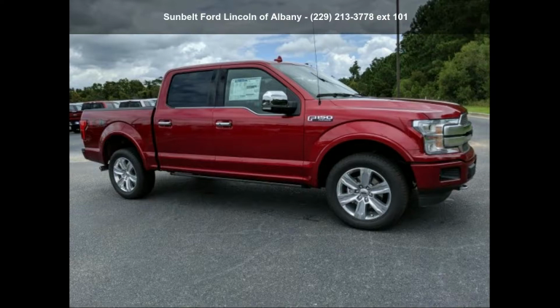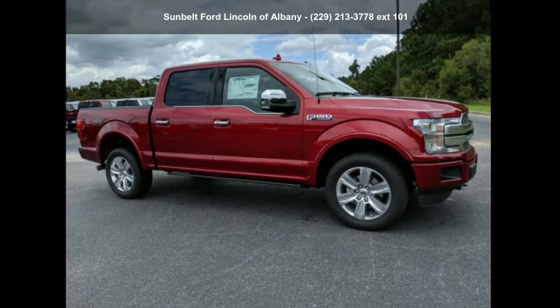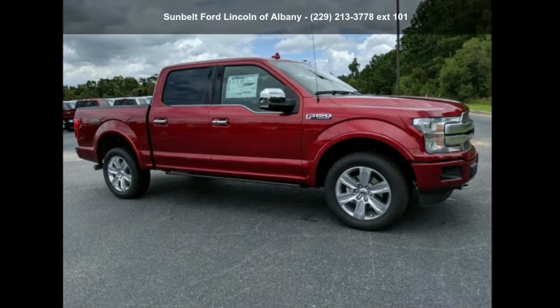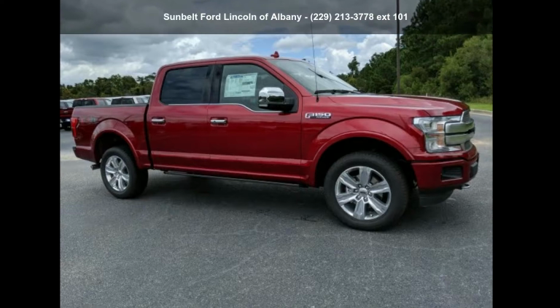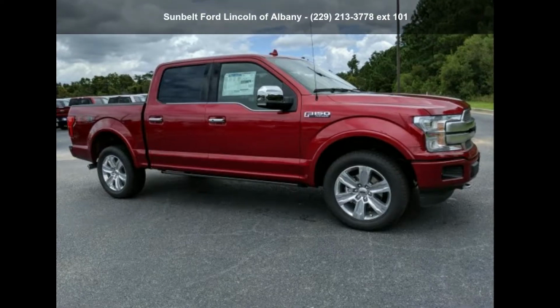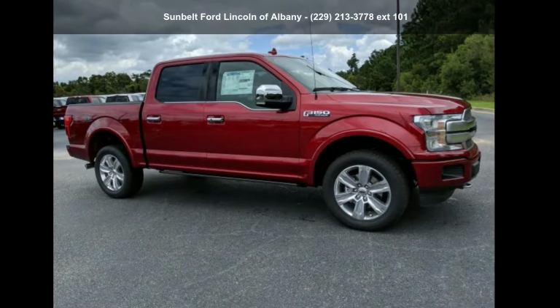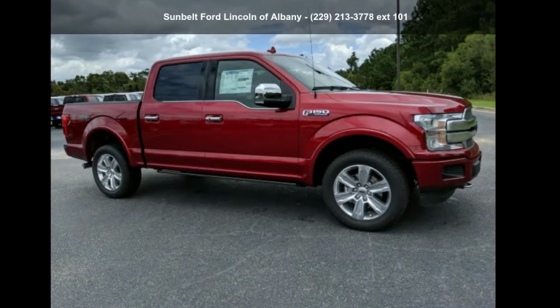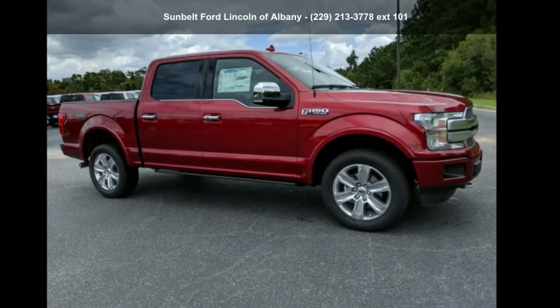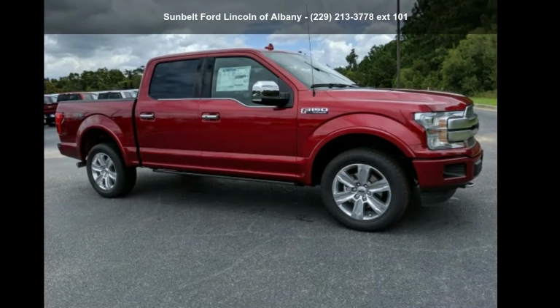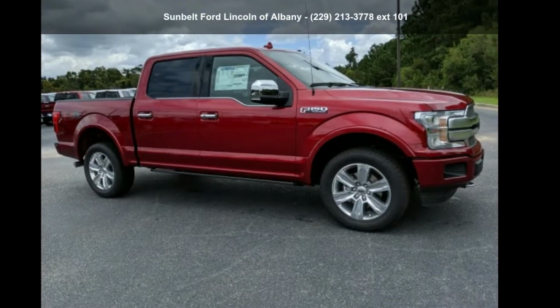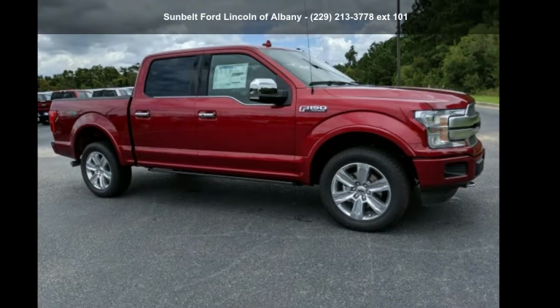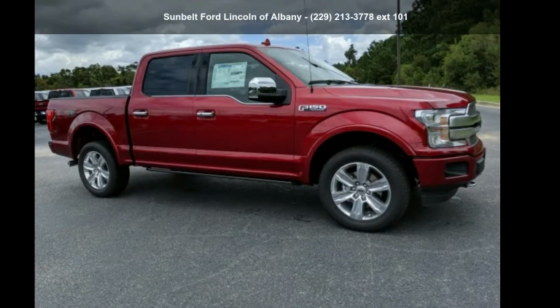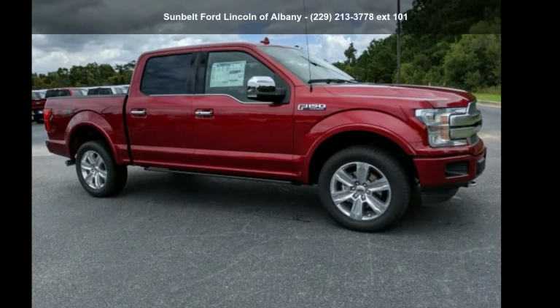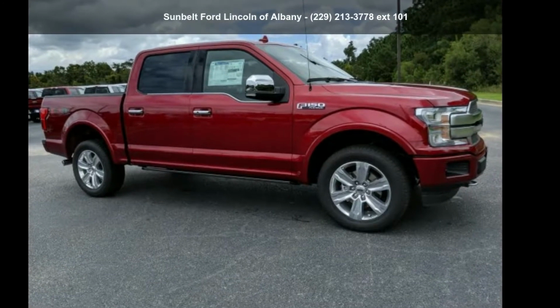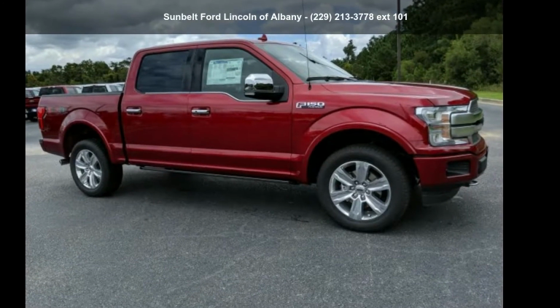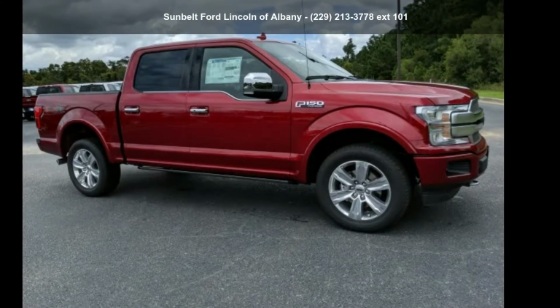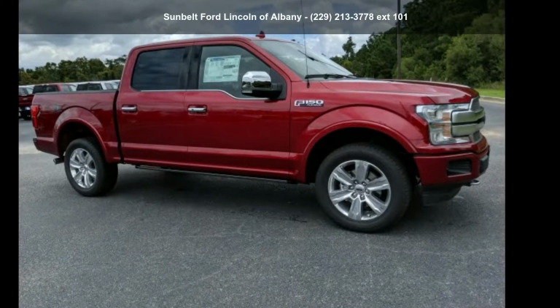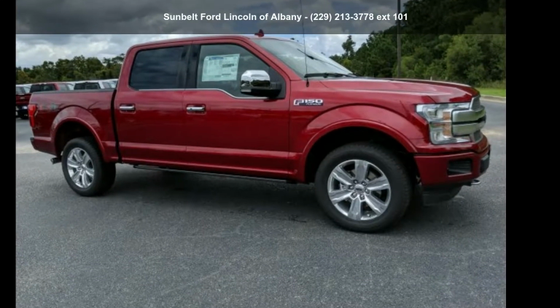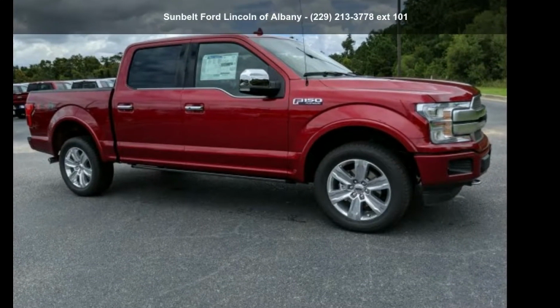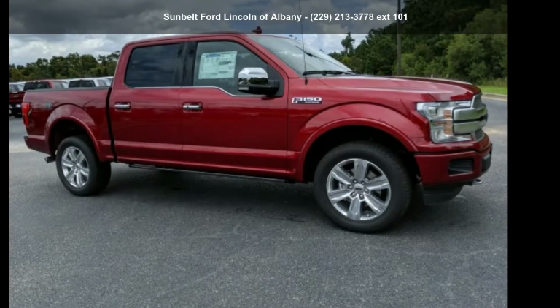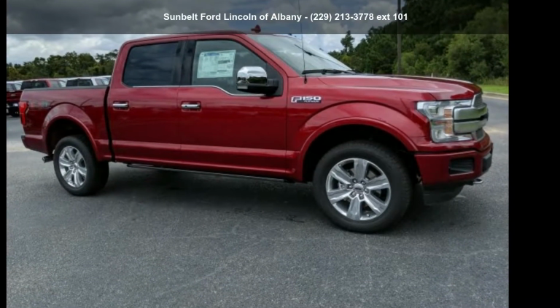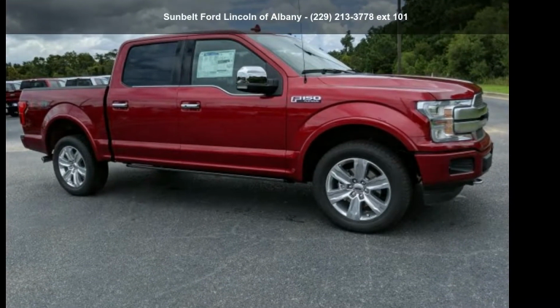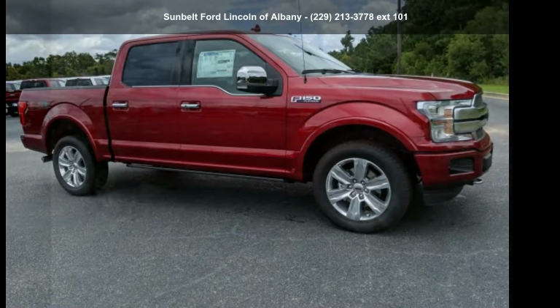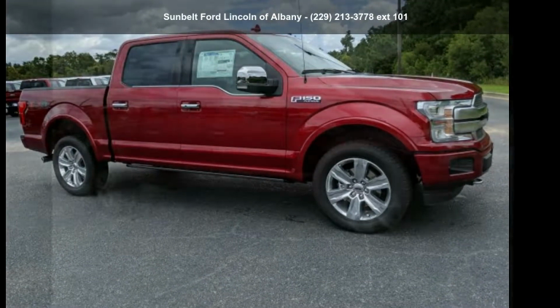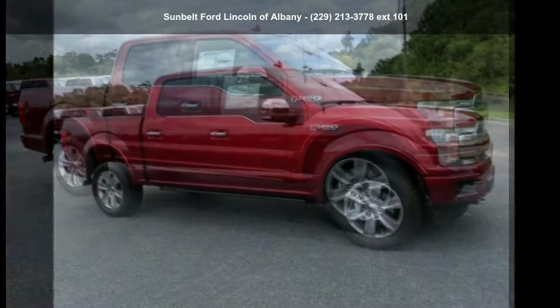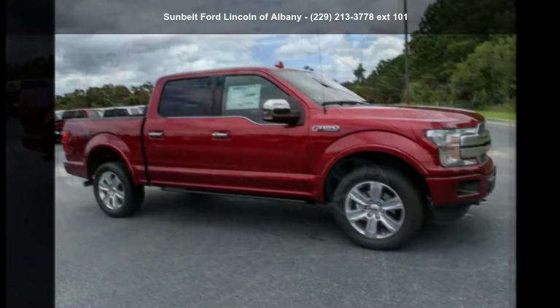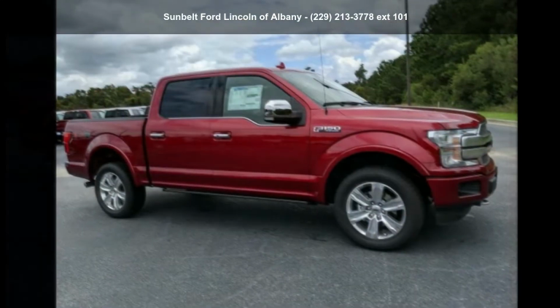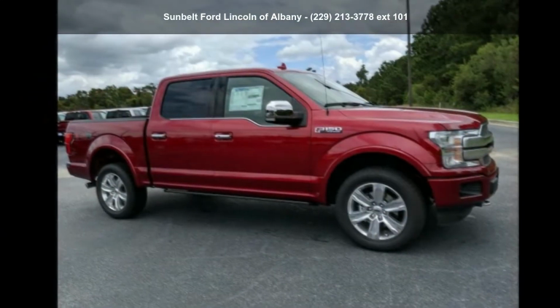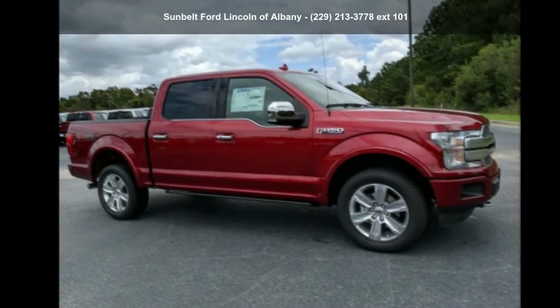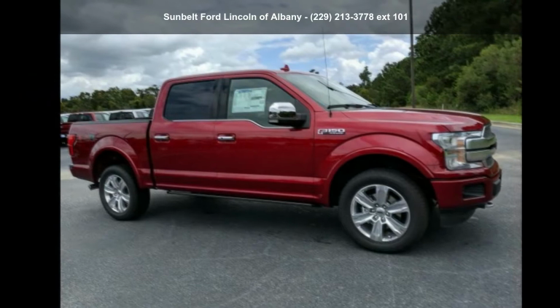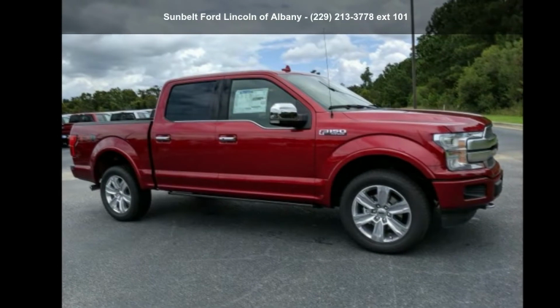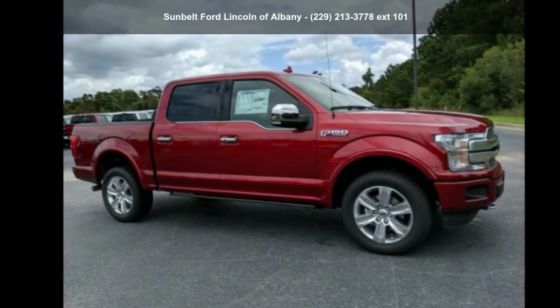Check out this Ford 2019 F-150. This may be the set of wheels you've been looking for.